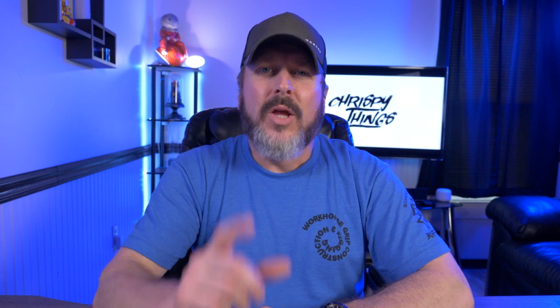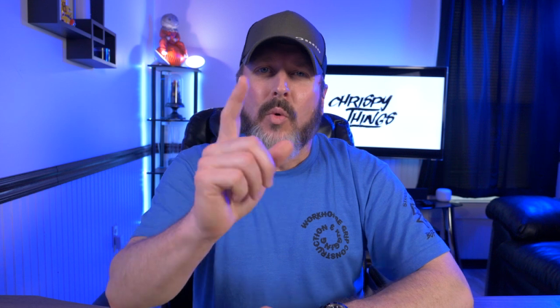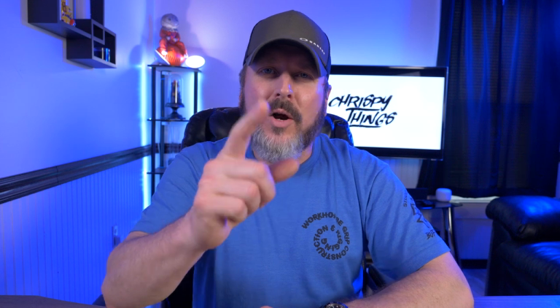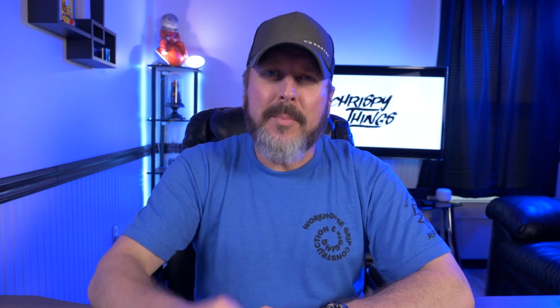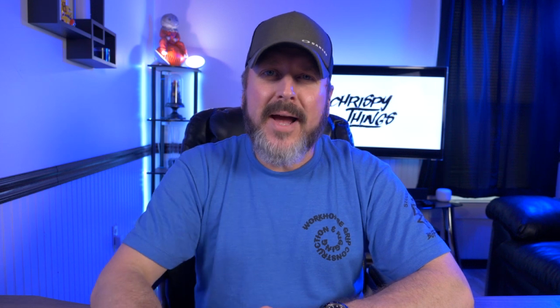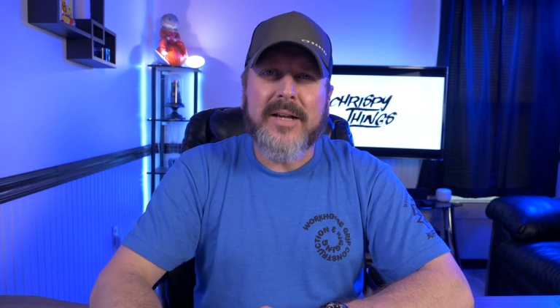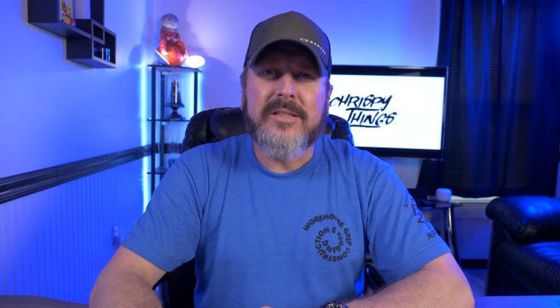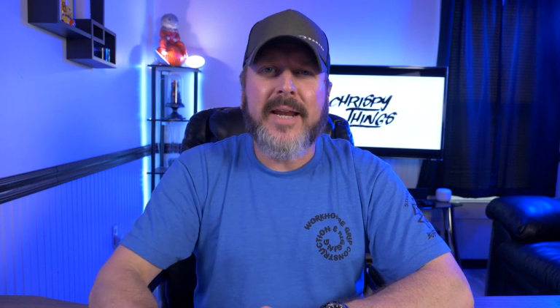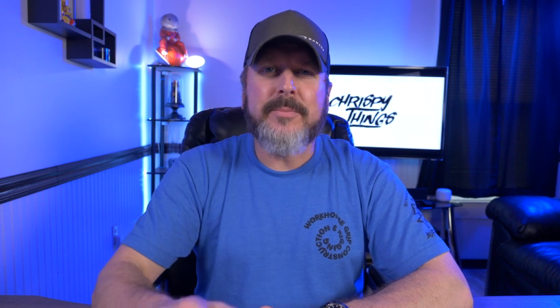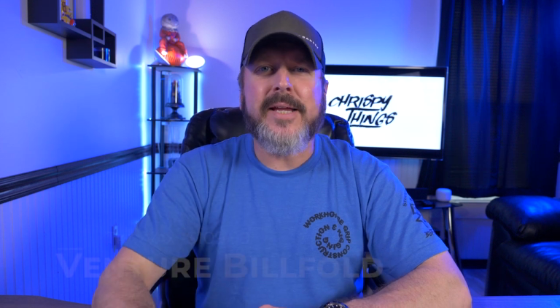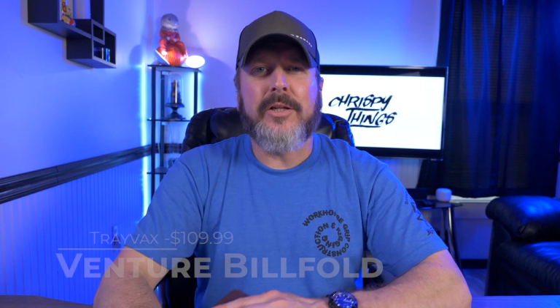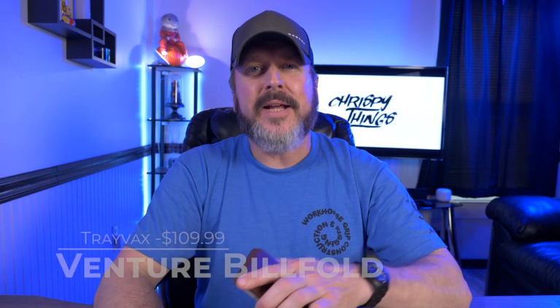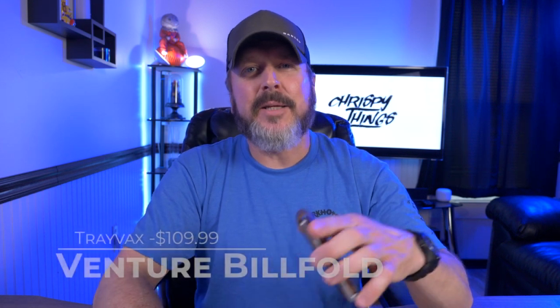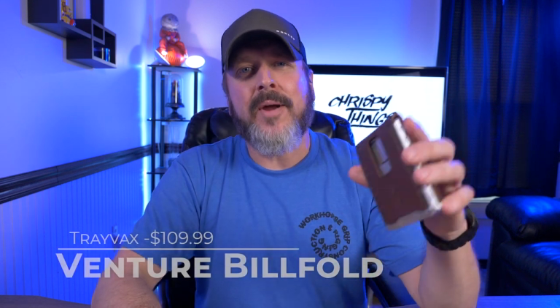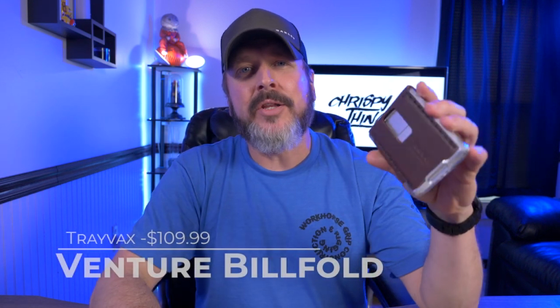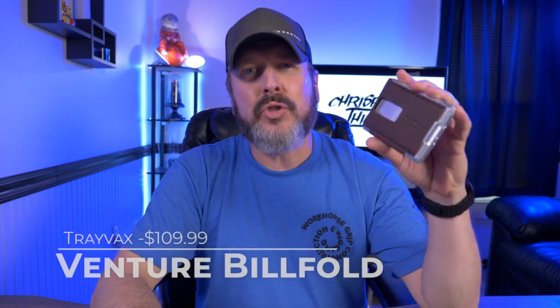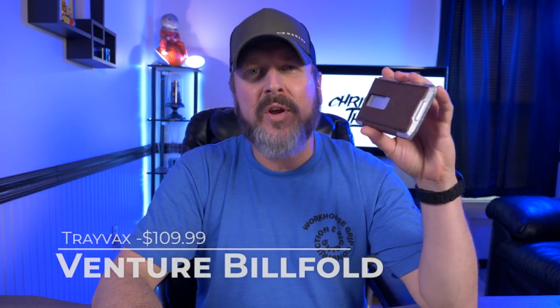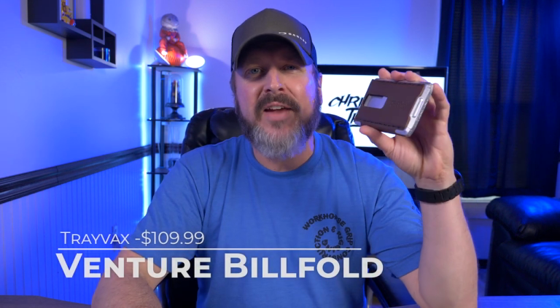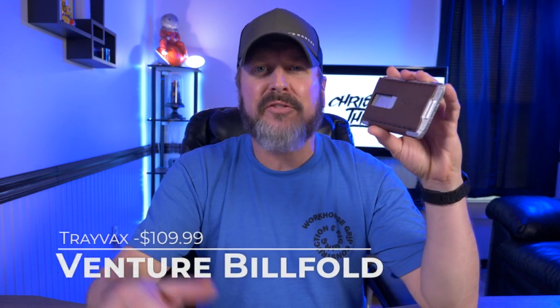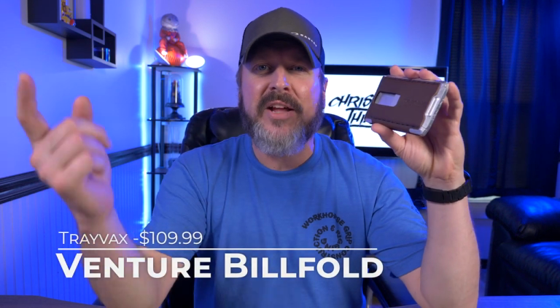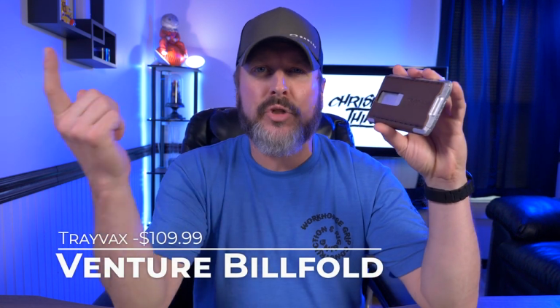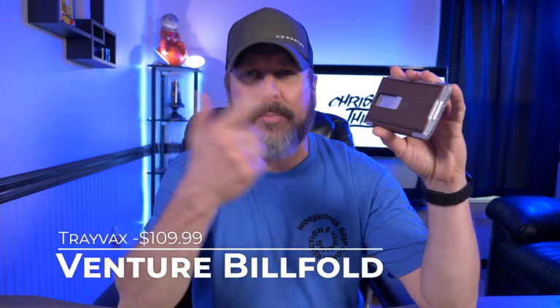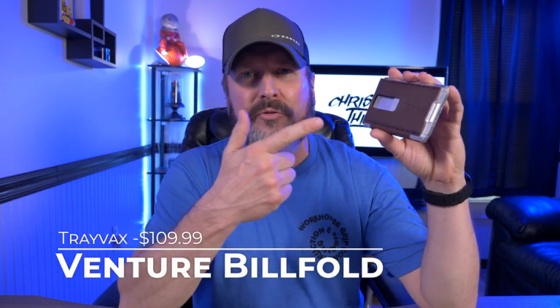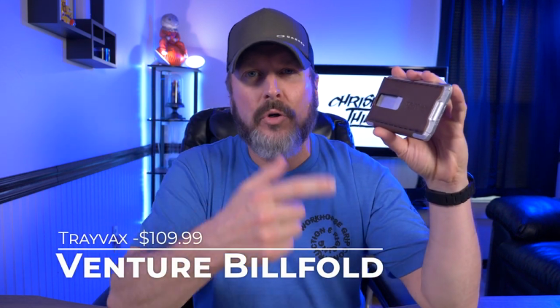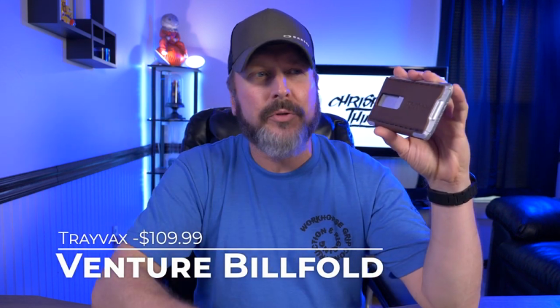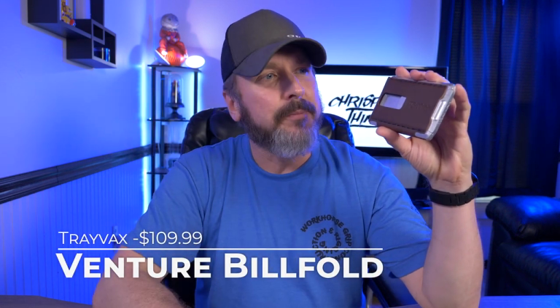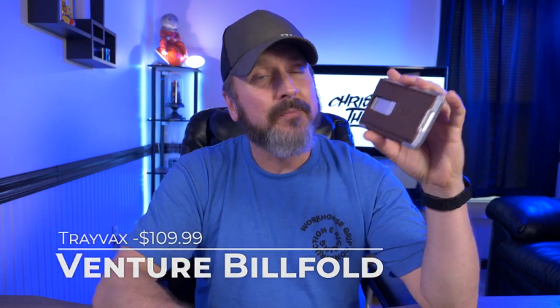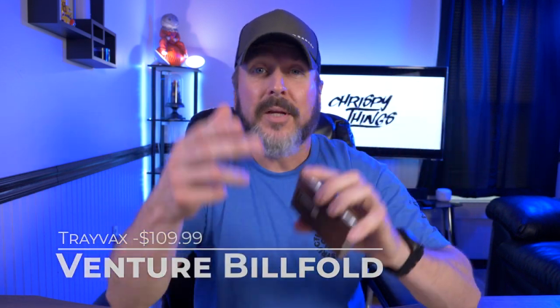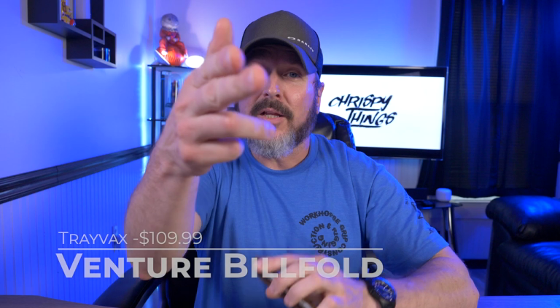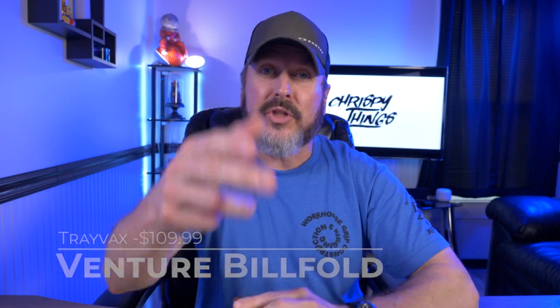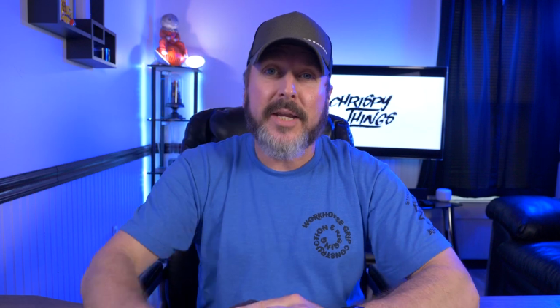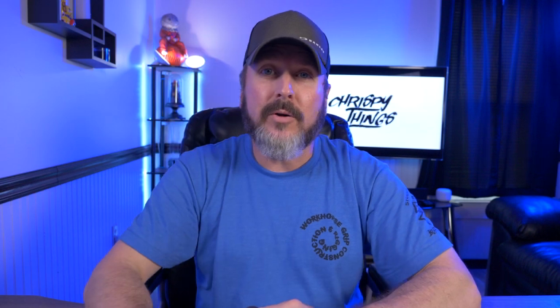Welcome back. Today I'm taking a look at the brand new Travax Venture Billfold. Let's check it out.